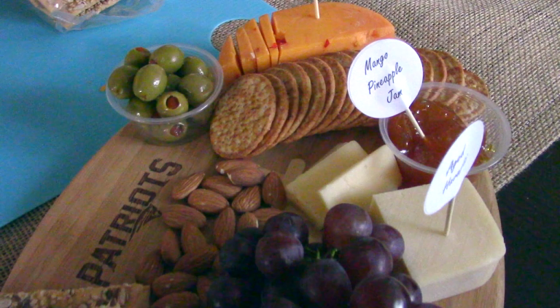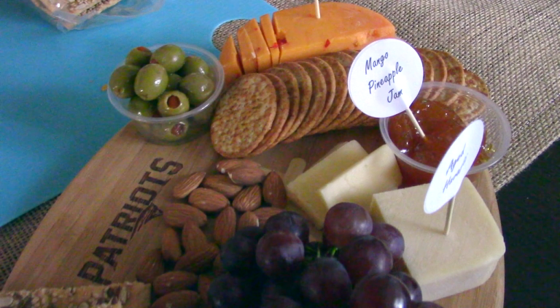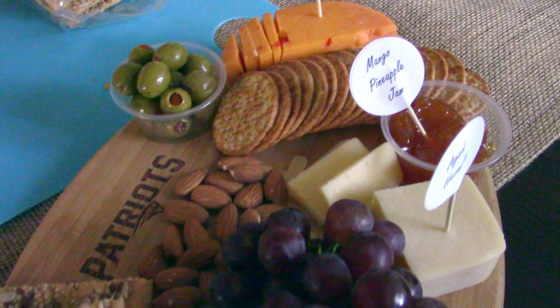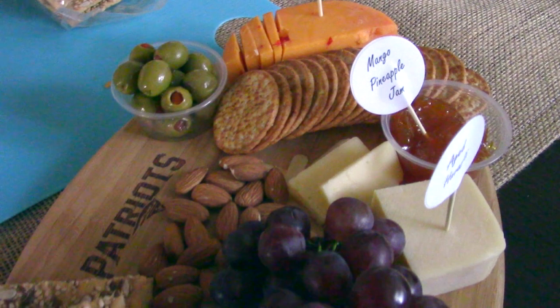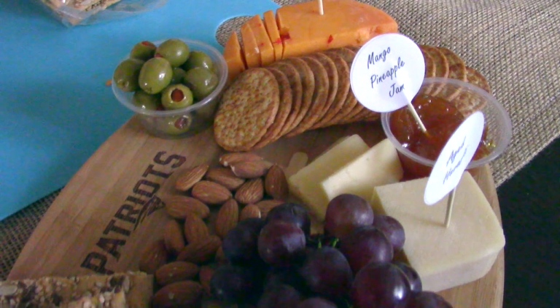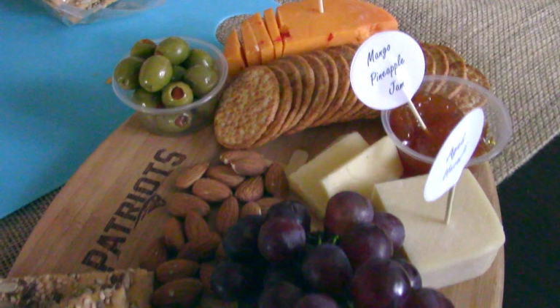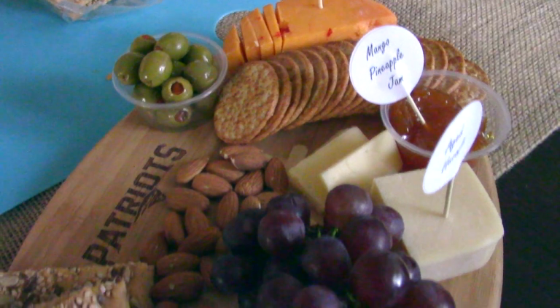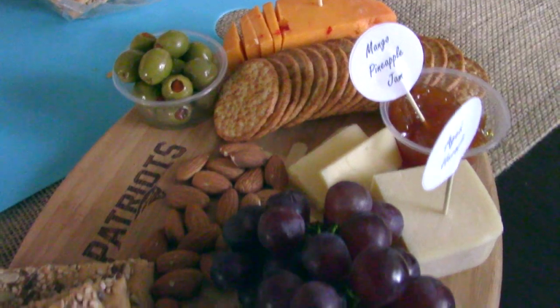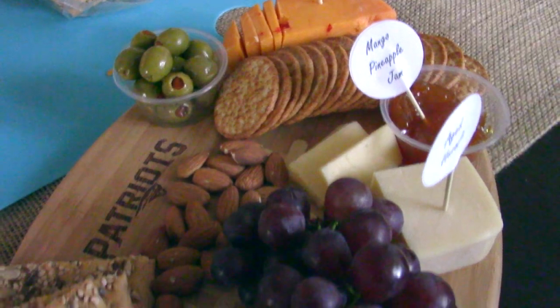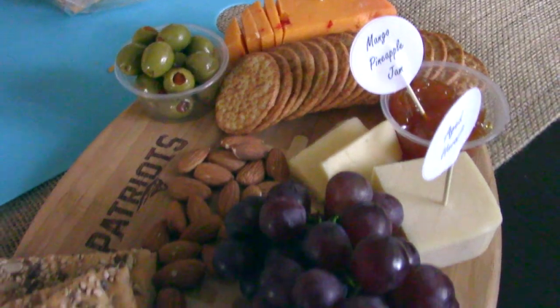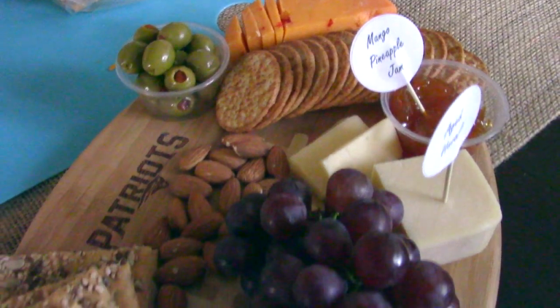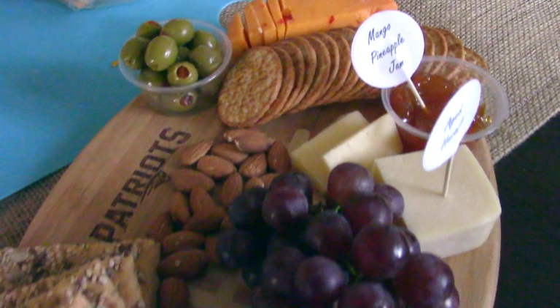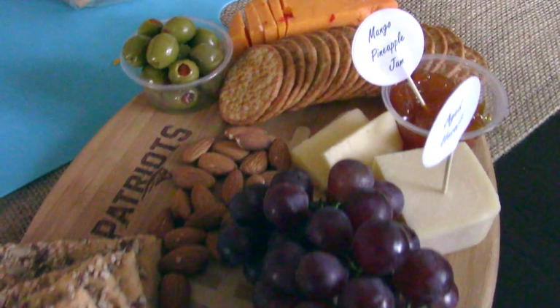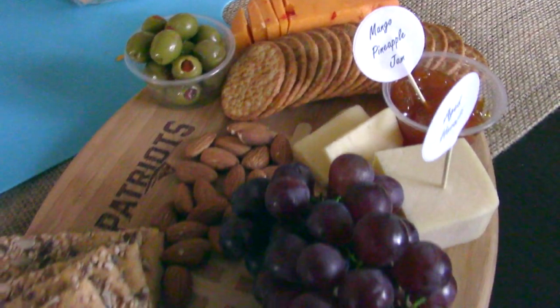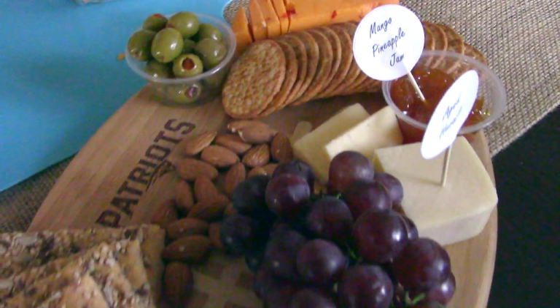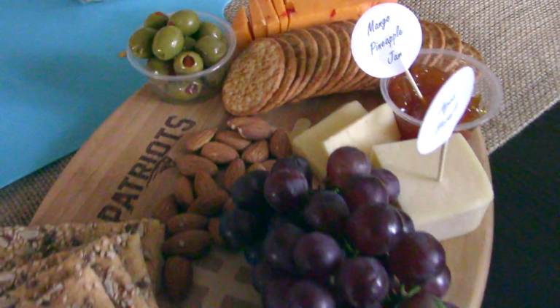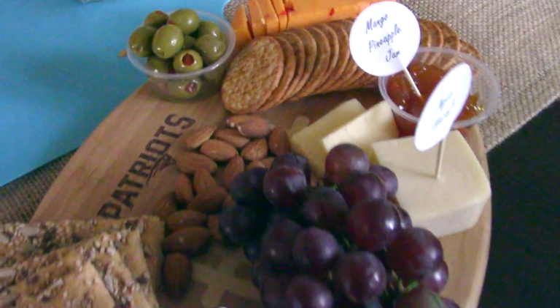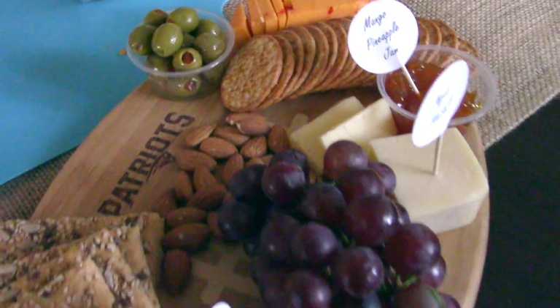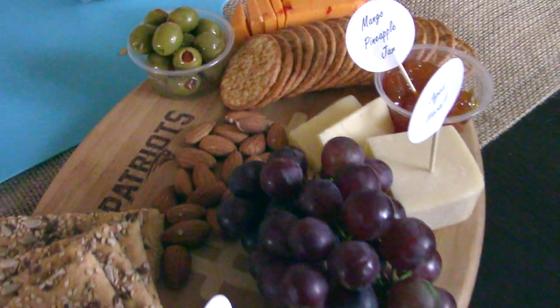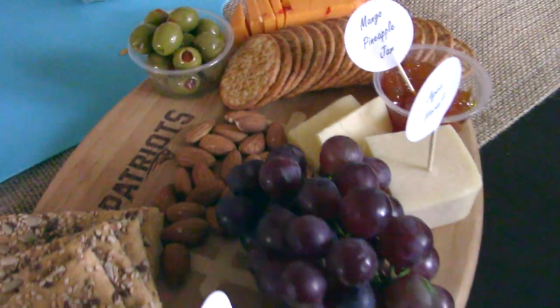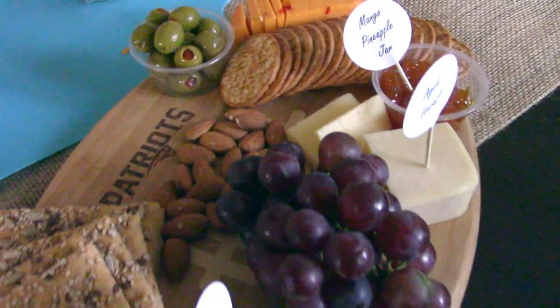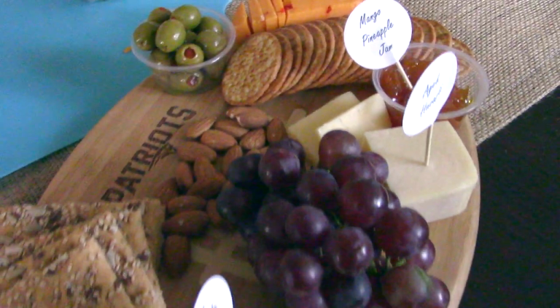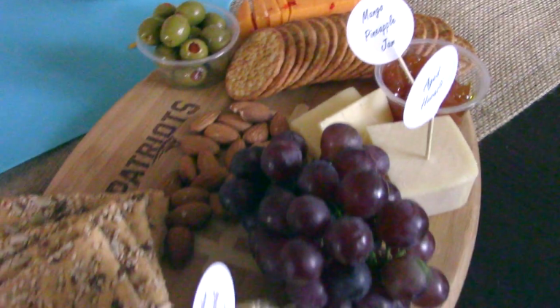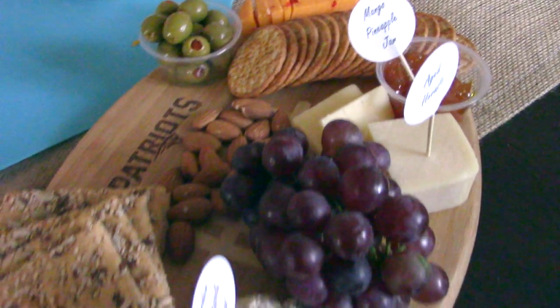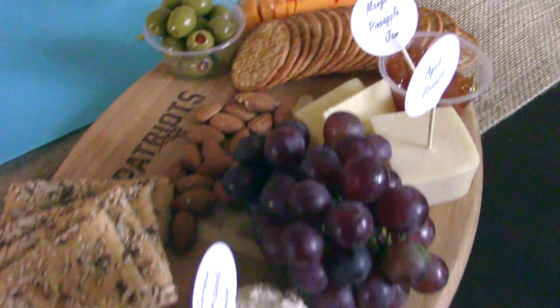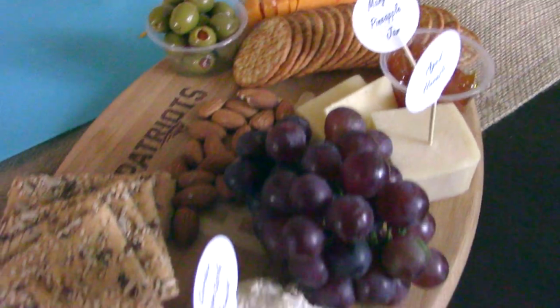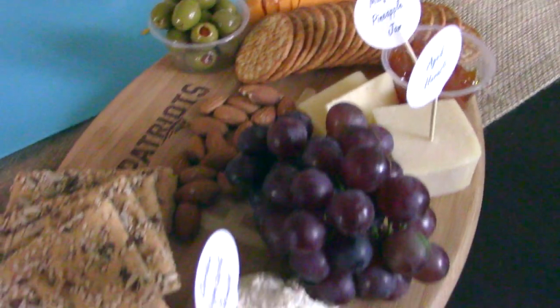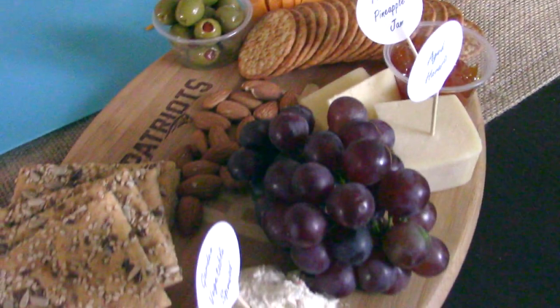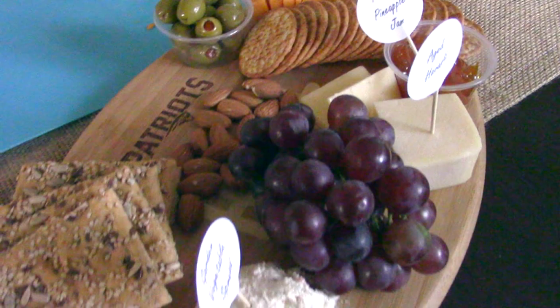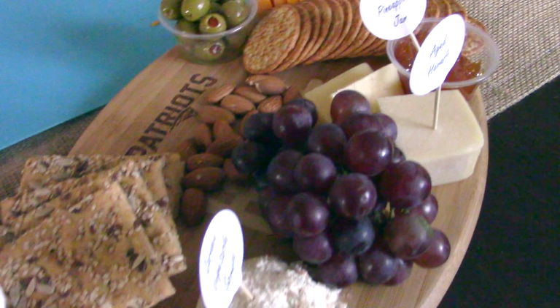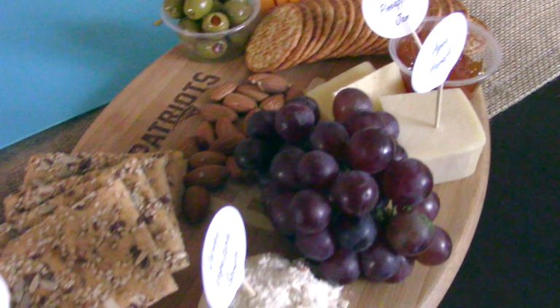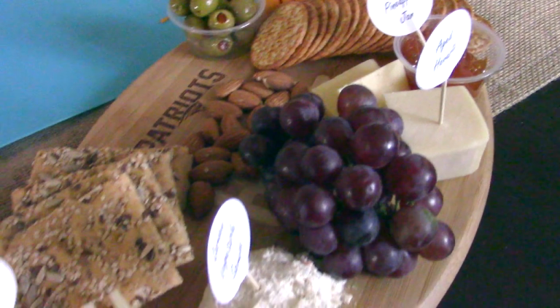Hi everyone and welcome back to Ask Andrew Dee. Today I'm going to show you how to make a cheese plate for the big game.